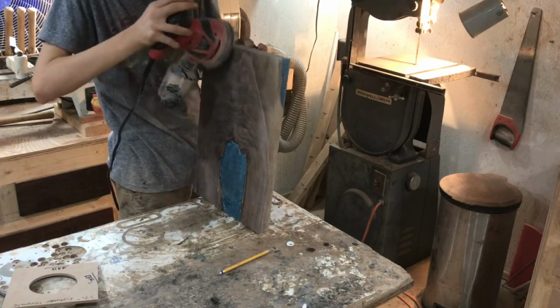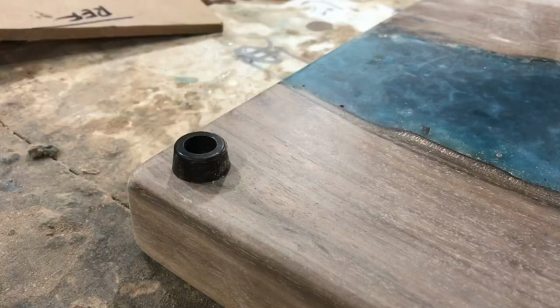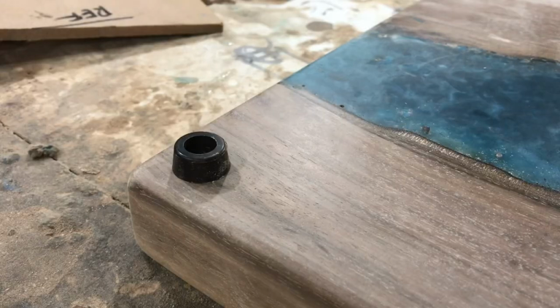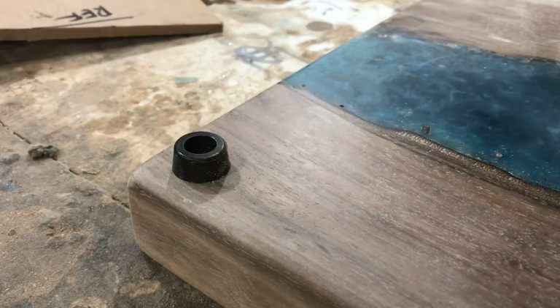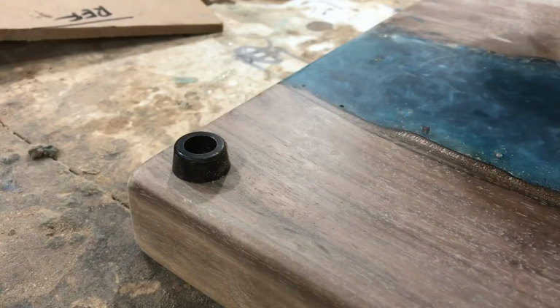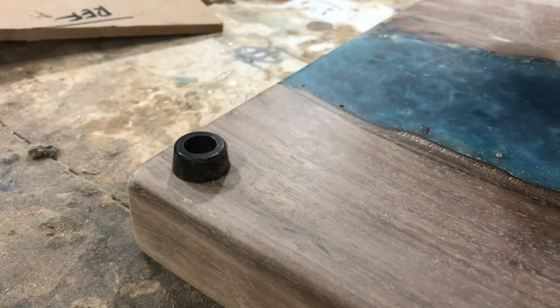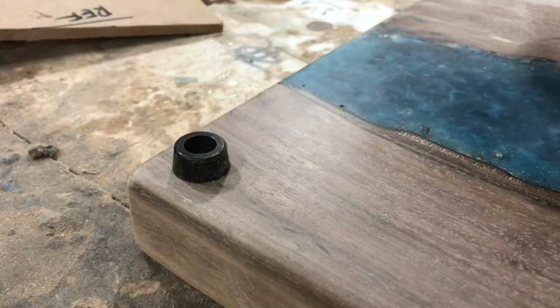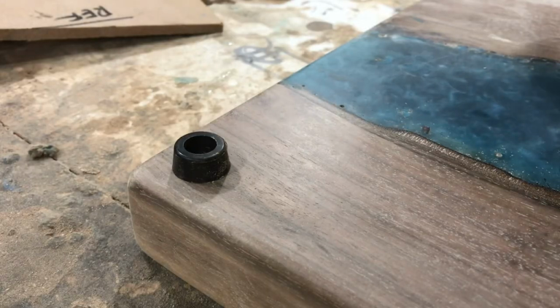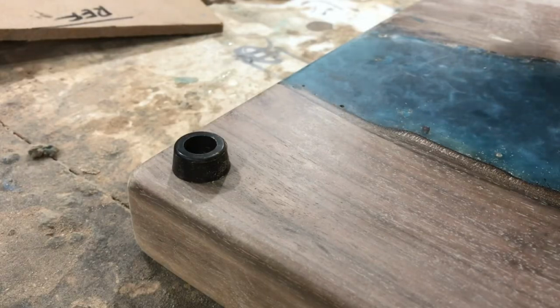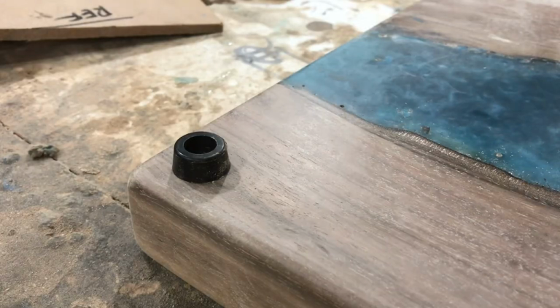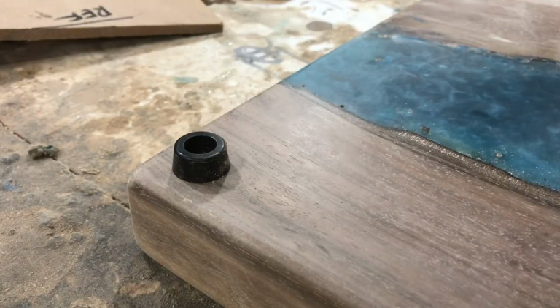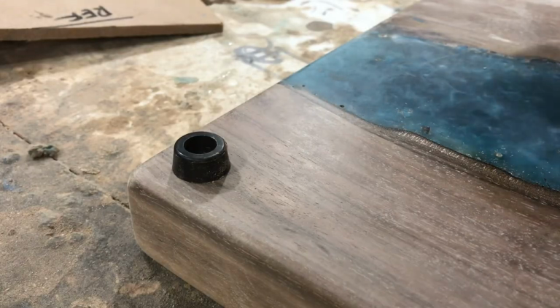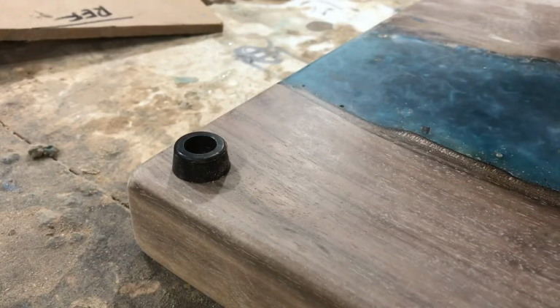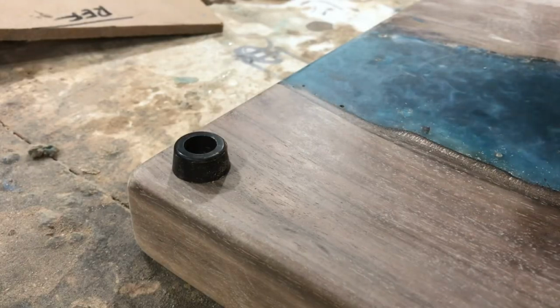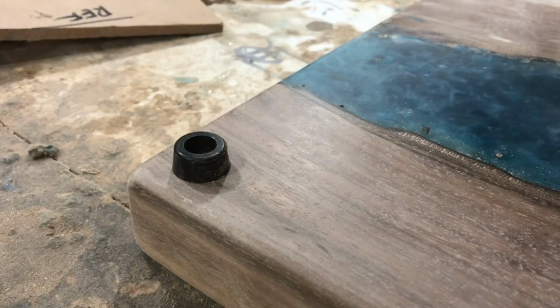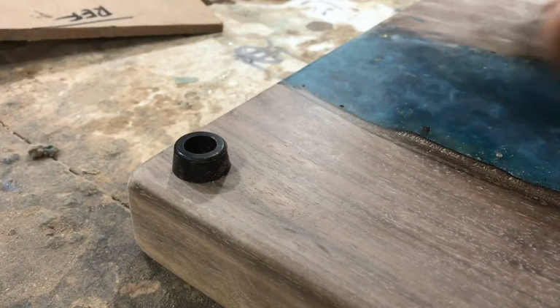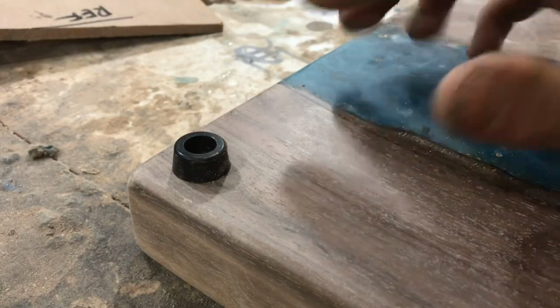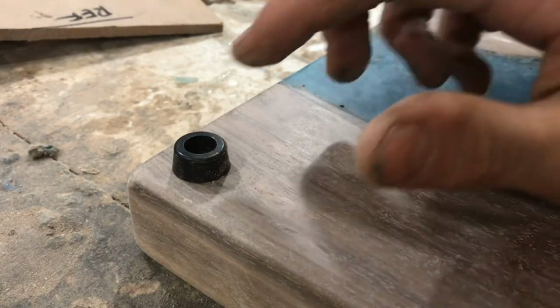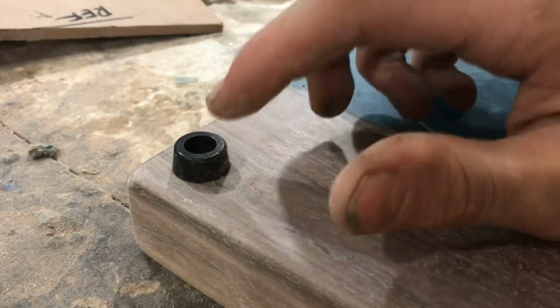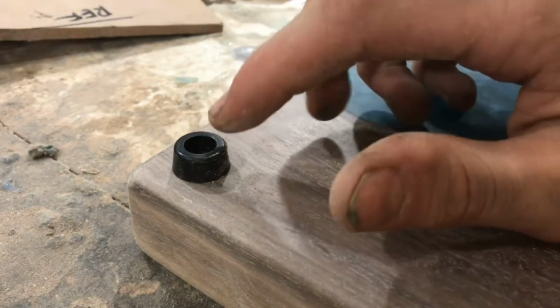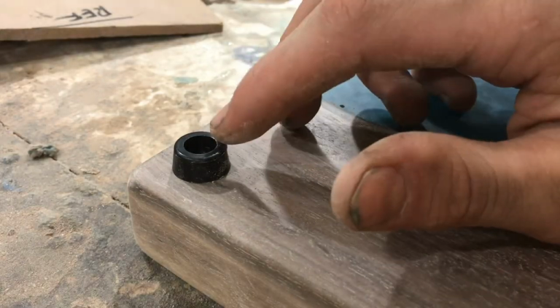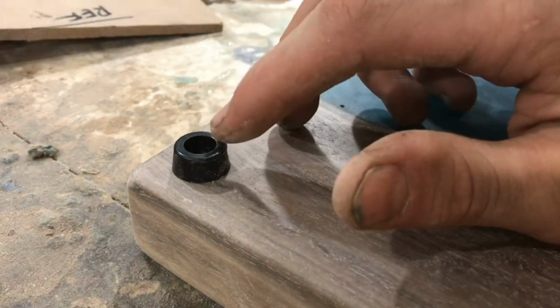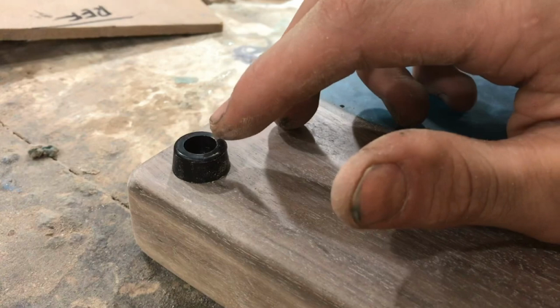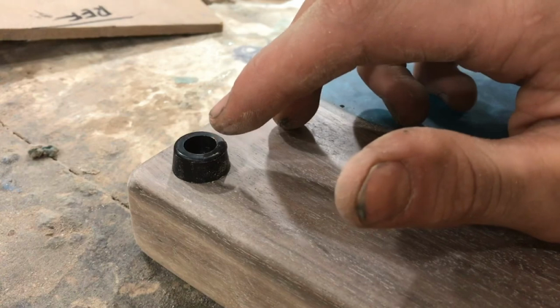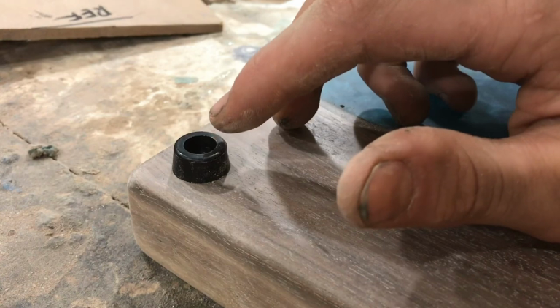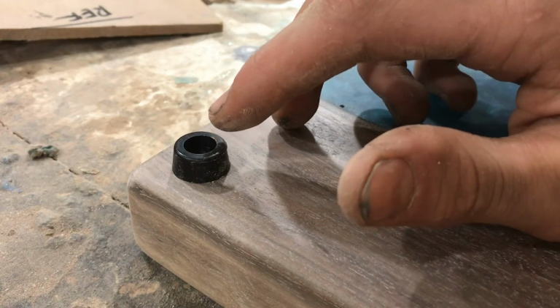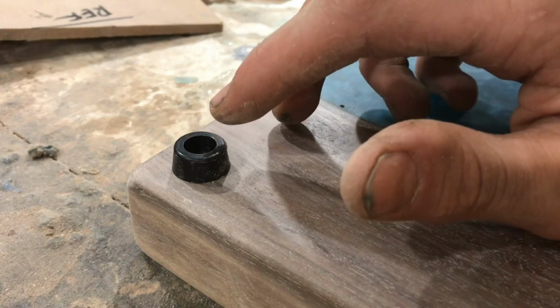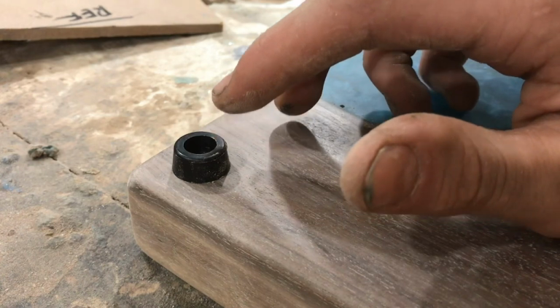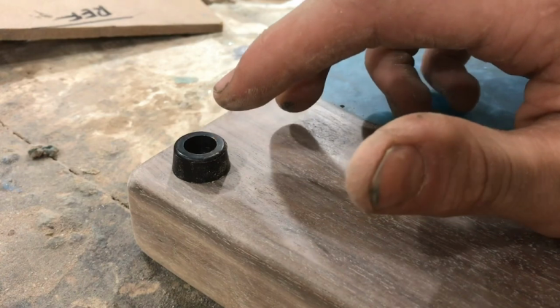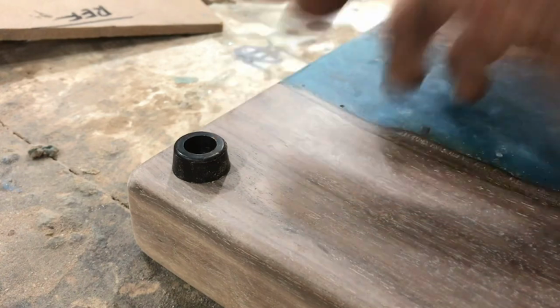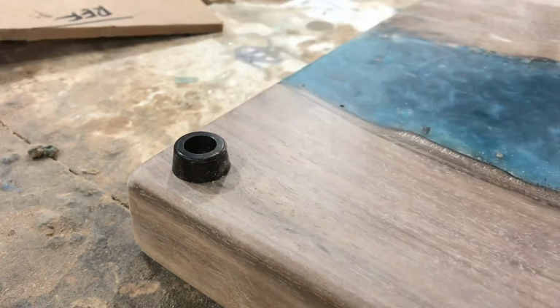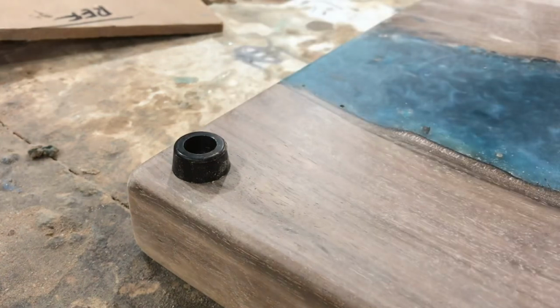Before we put the mineral oil and beeswax on this board, I'm going to pre-drill some holes for these little rubber feet.